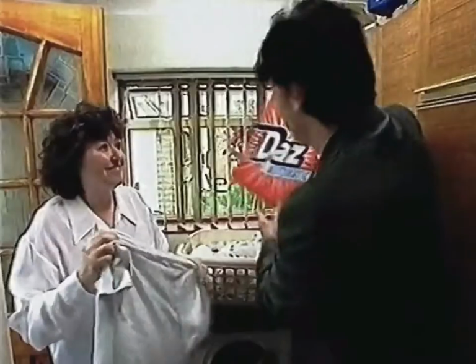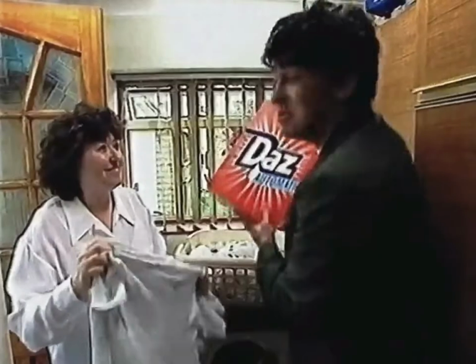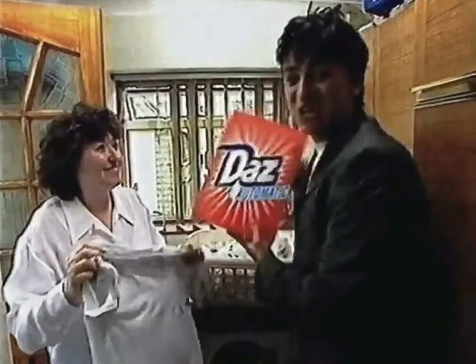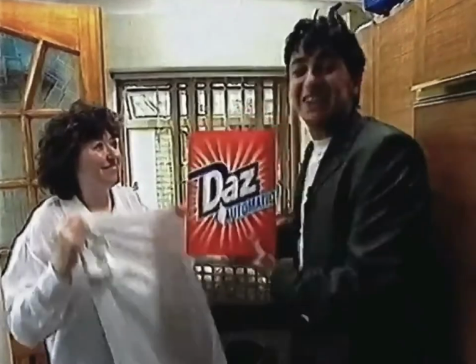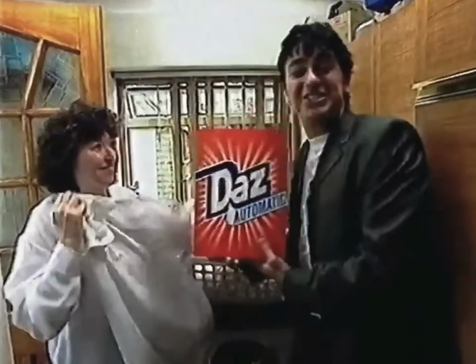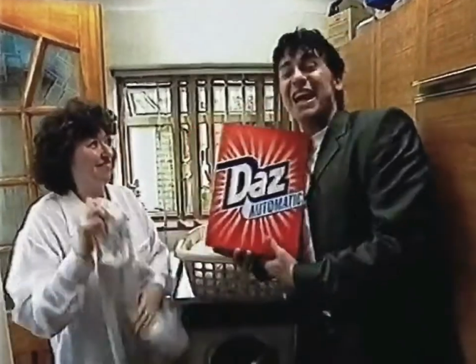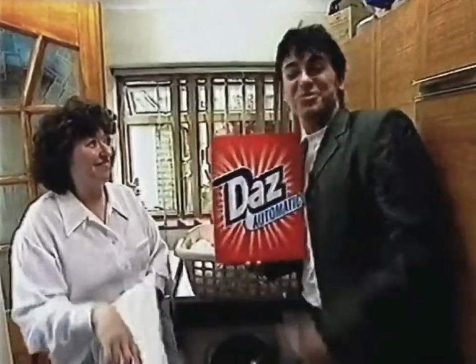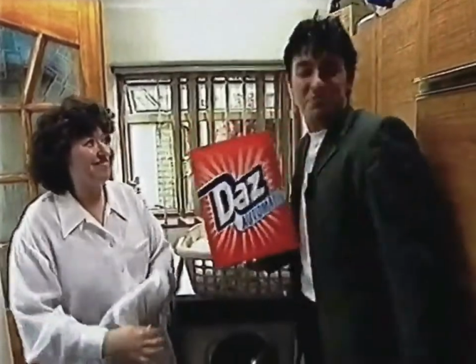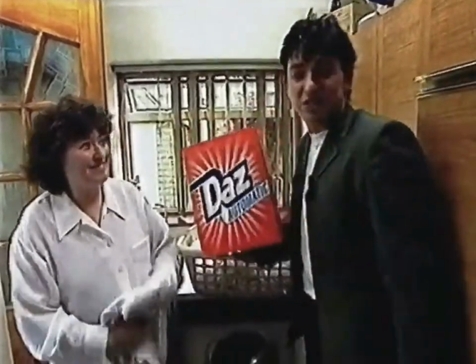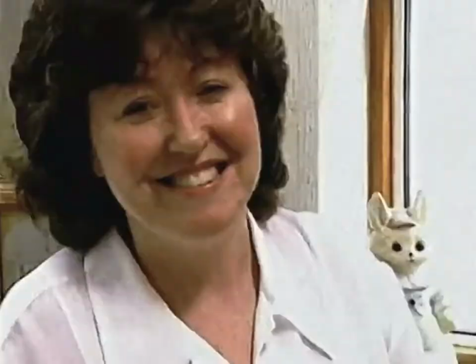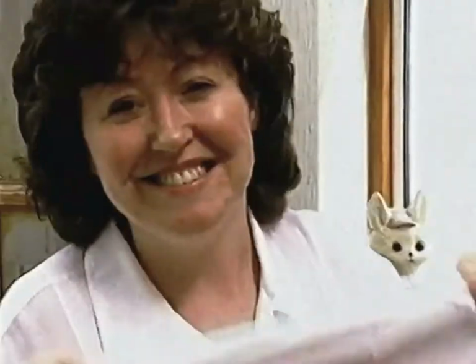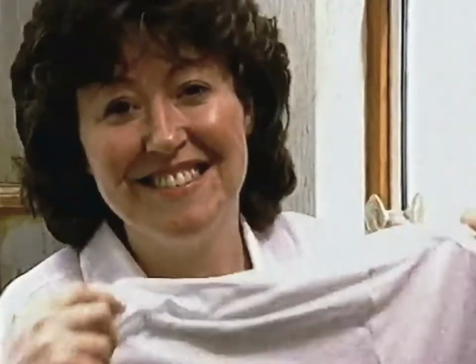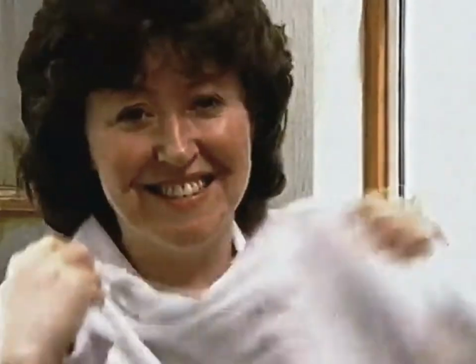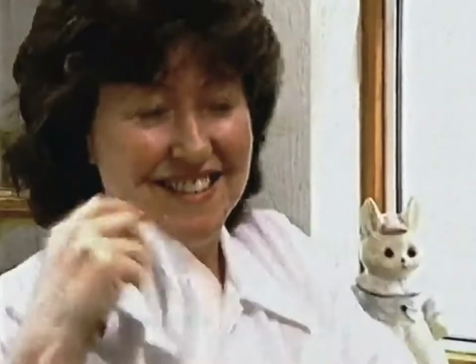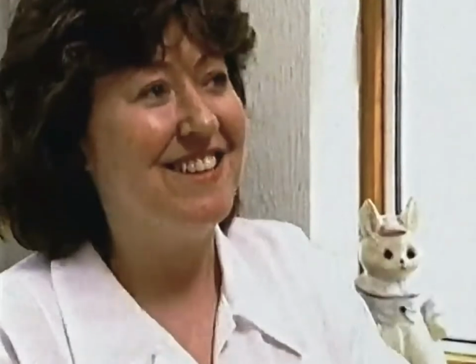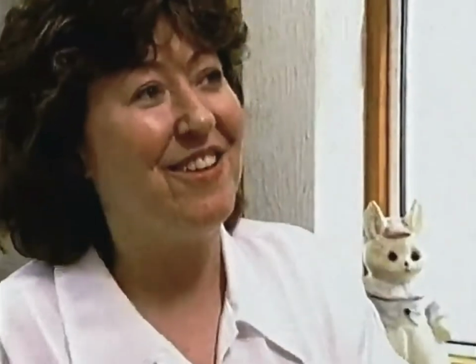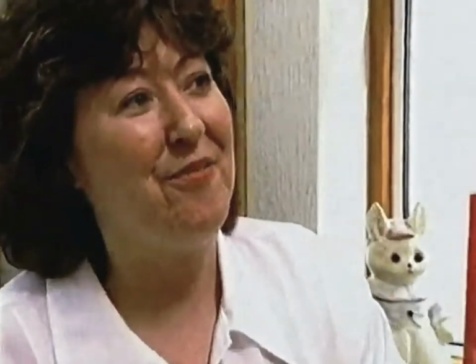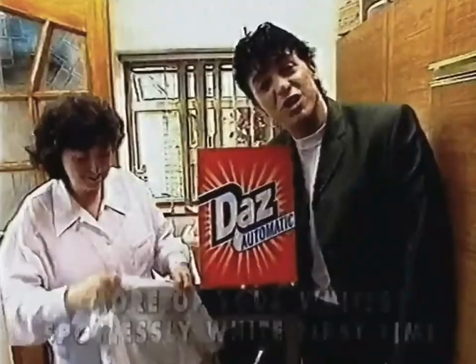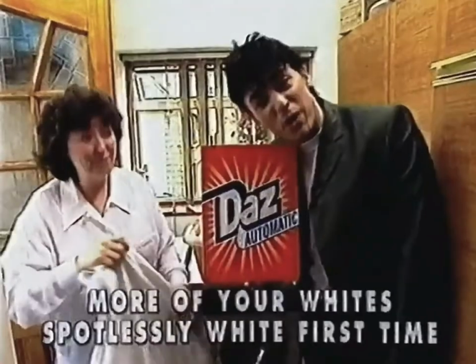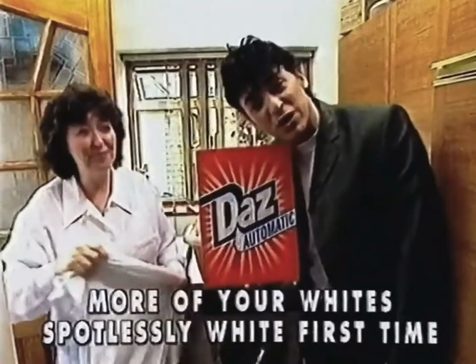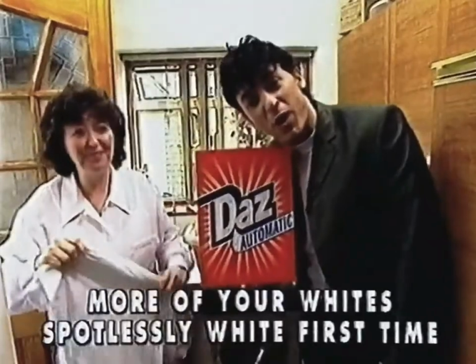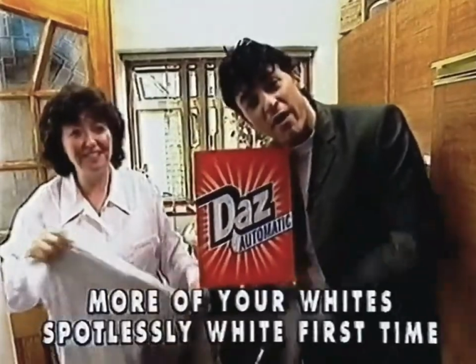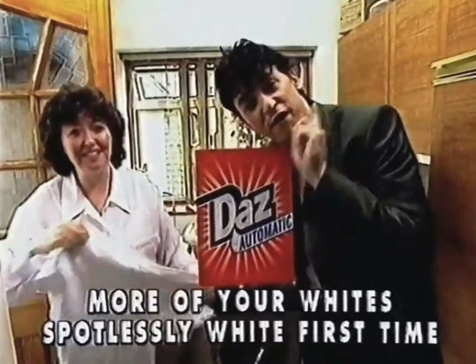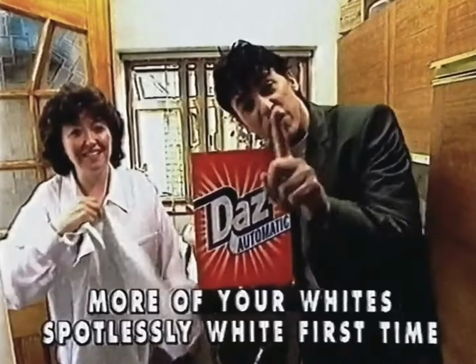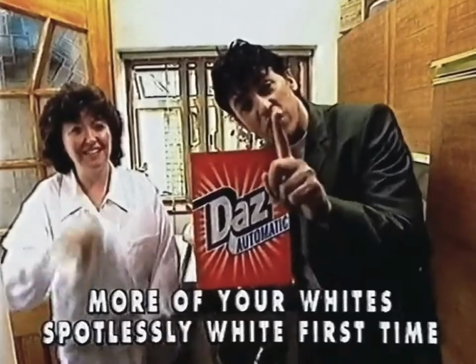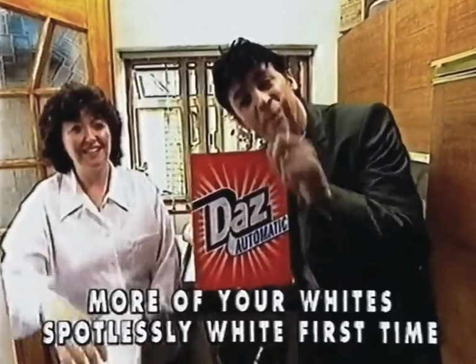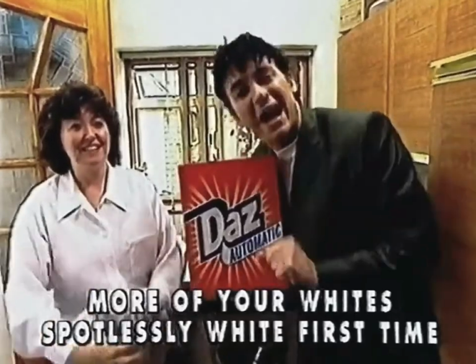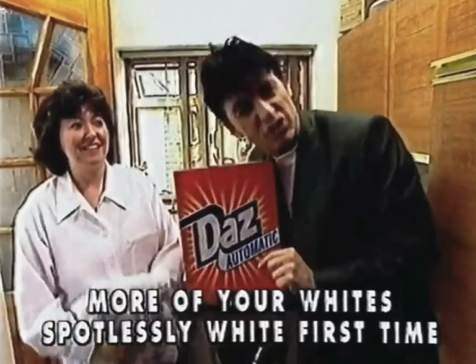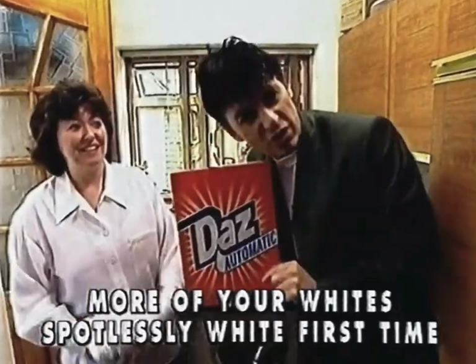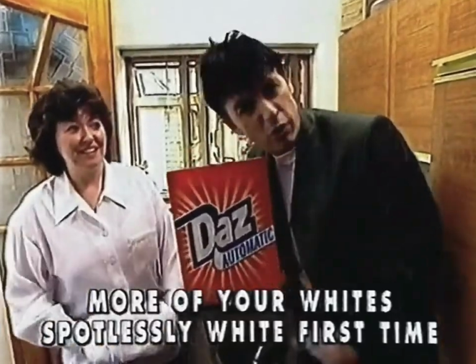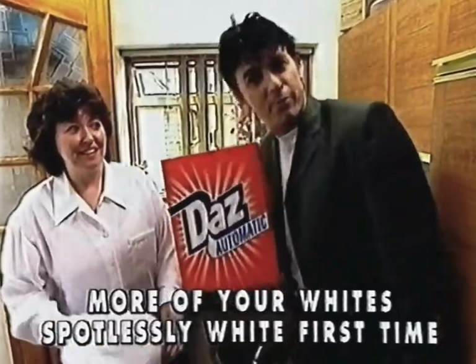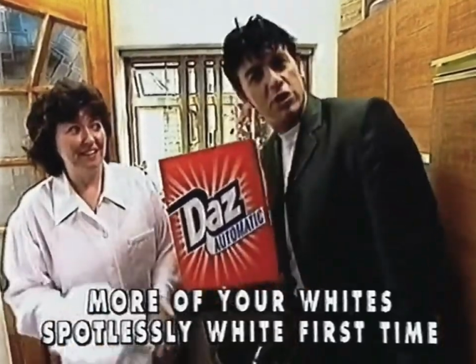Why don't you challenge Daz Automatic and see if we get more of your whites, sparkling white, first time, and still at the right price.